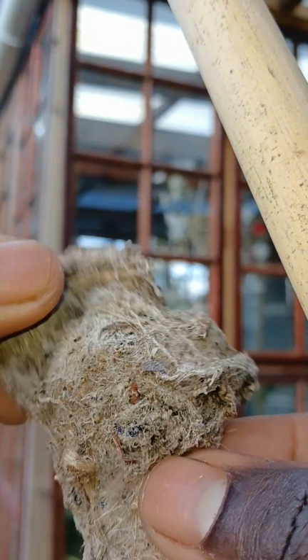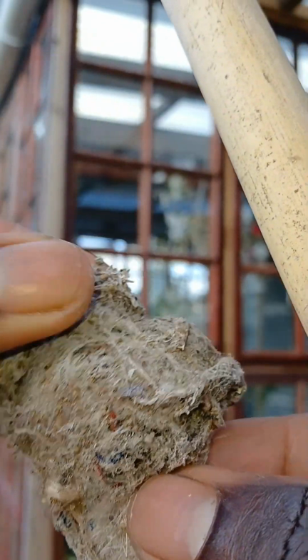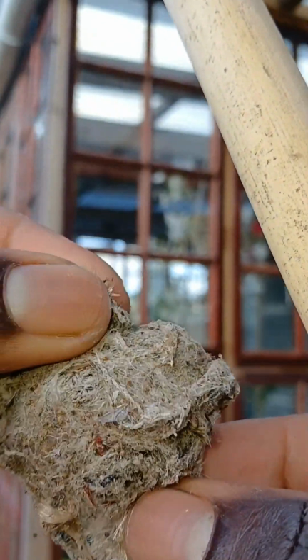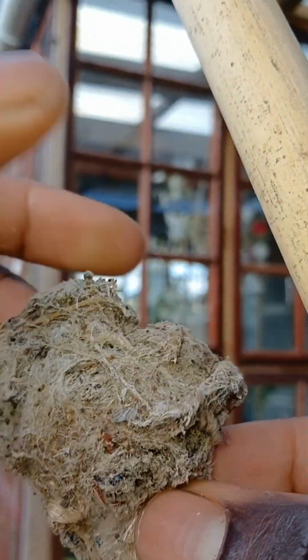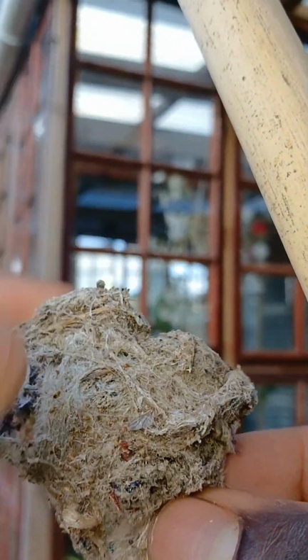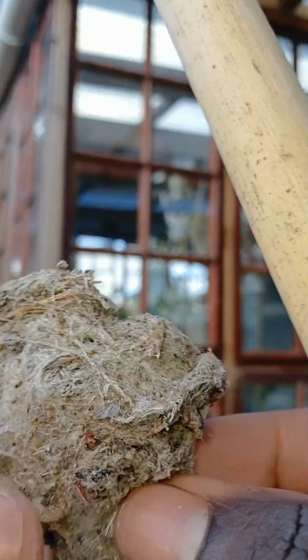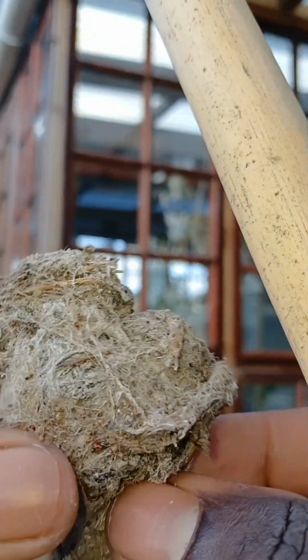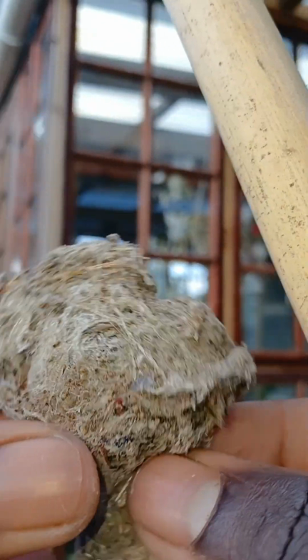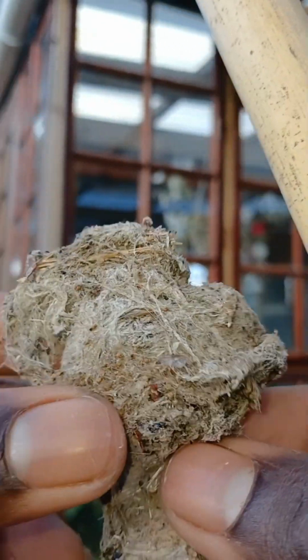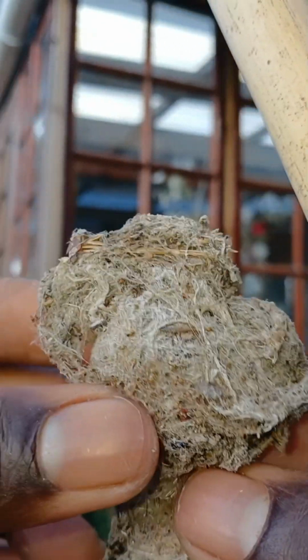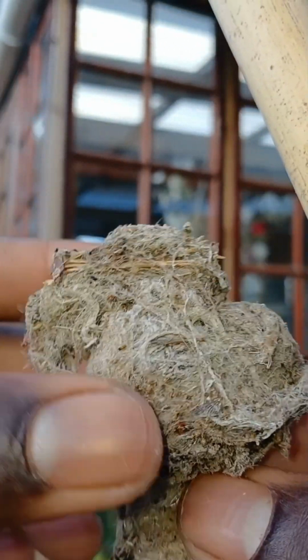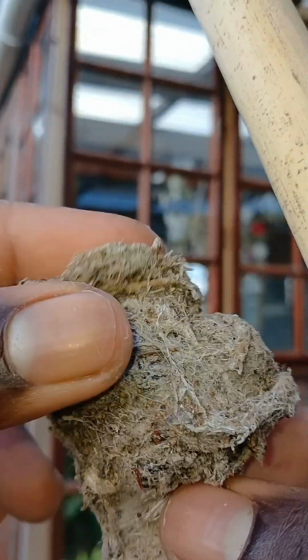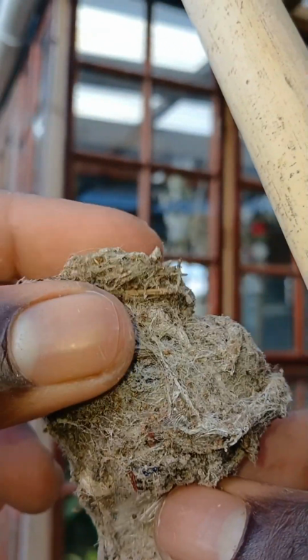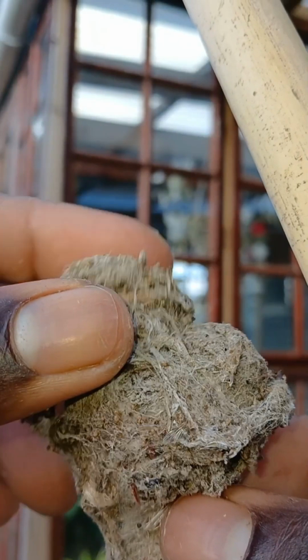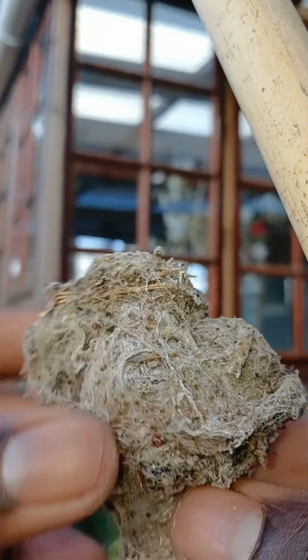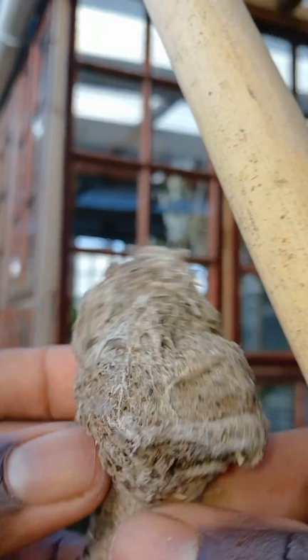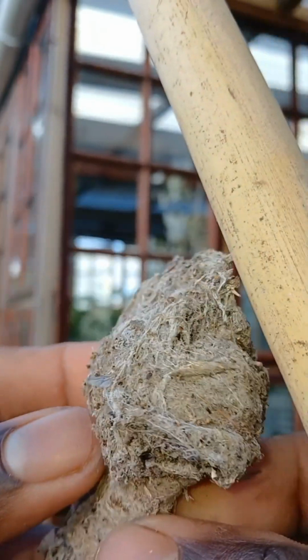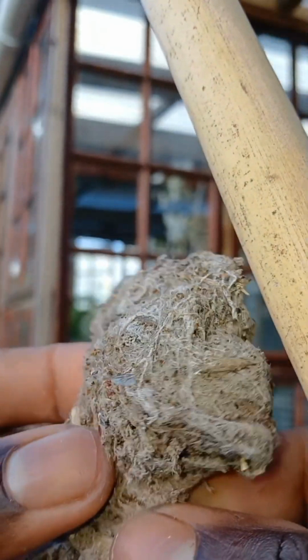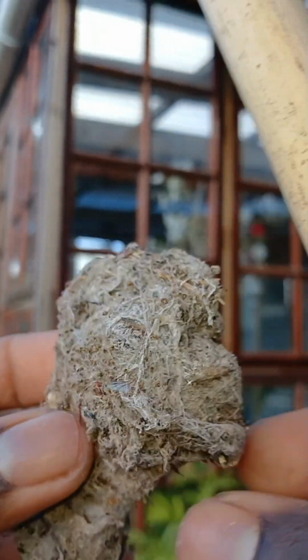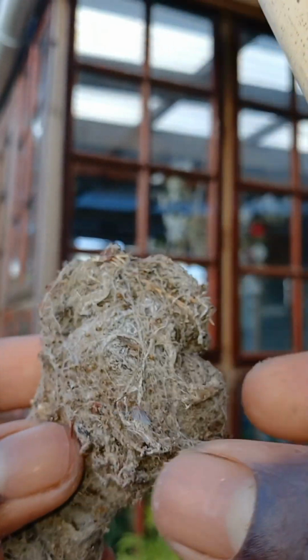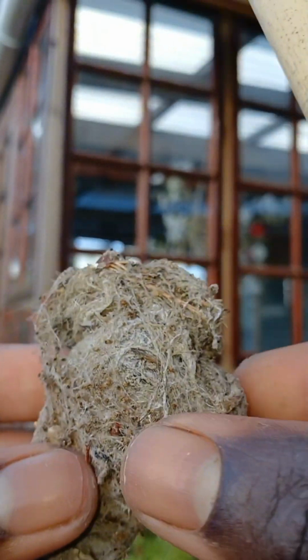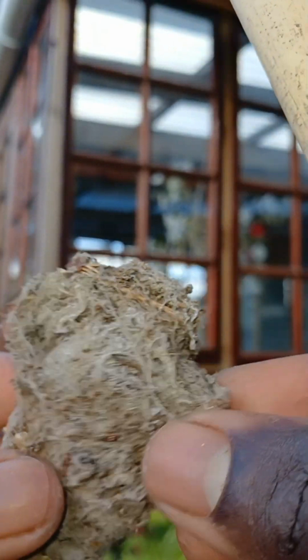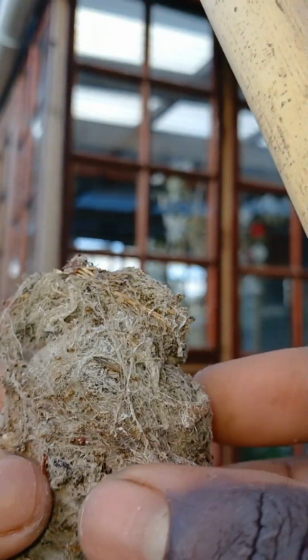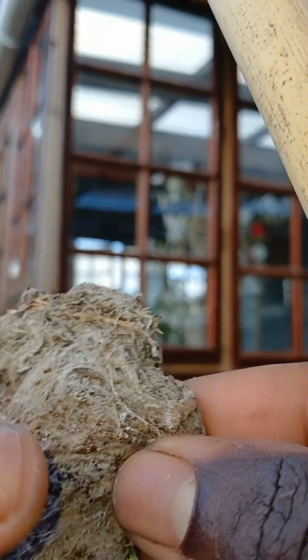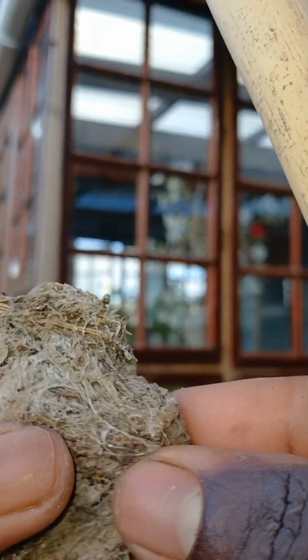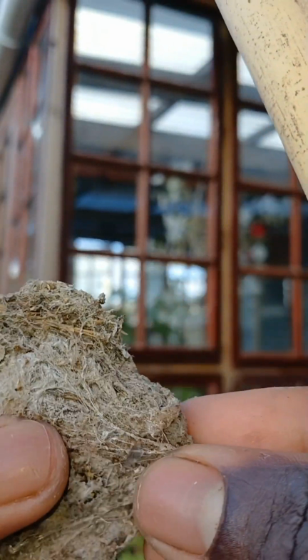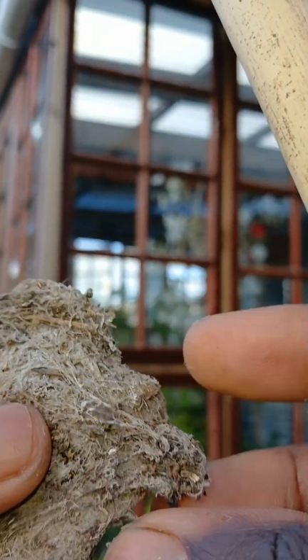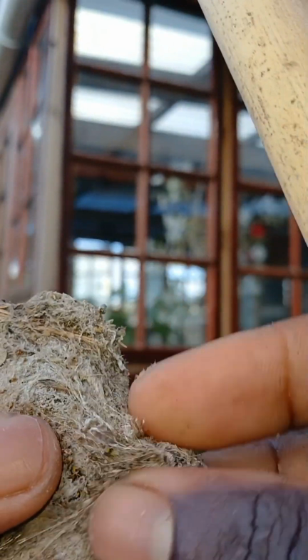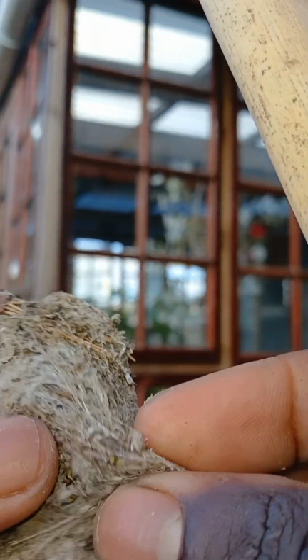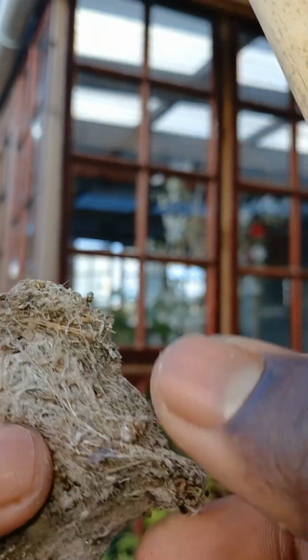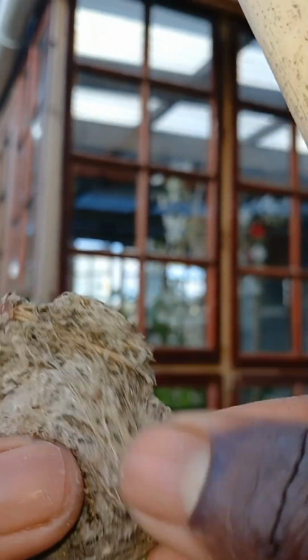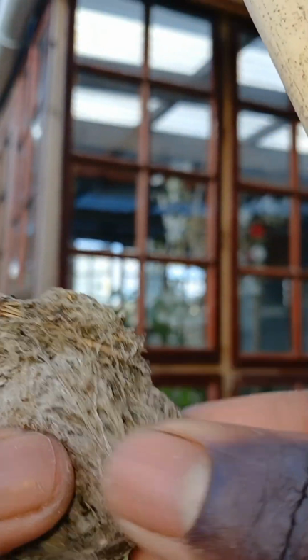You can't believe it — it's just a spider web! It's just a spider web, guys.